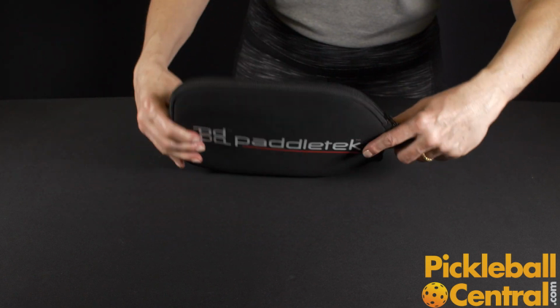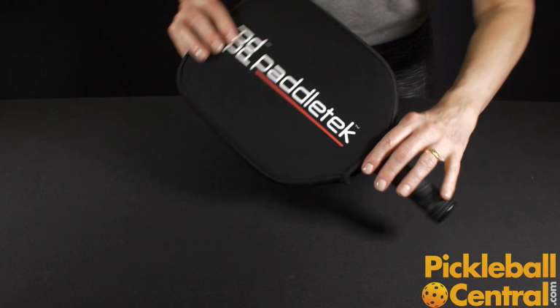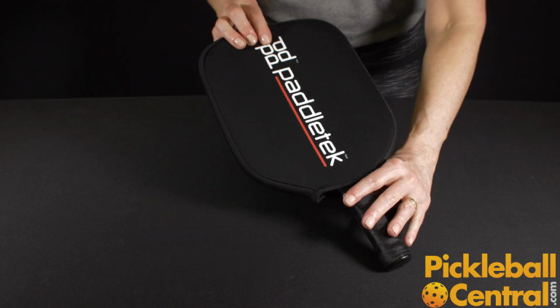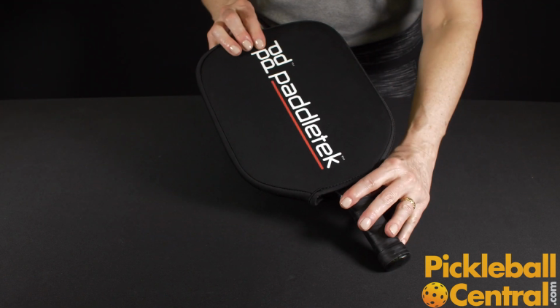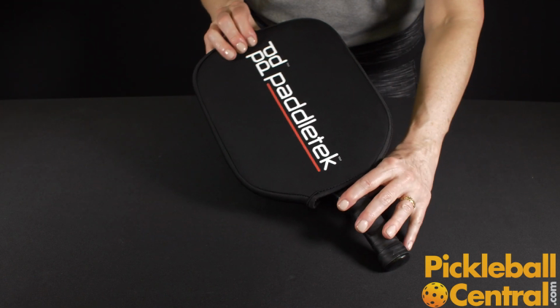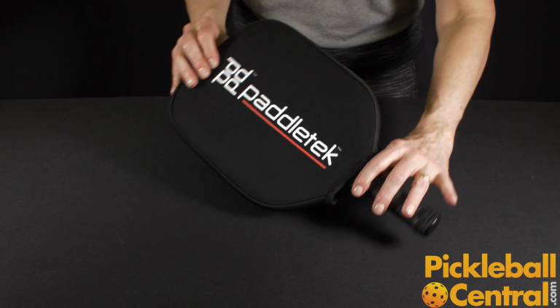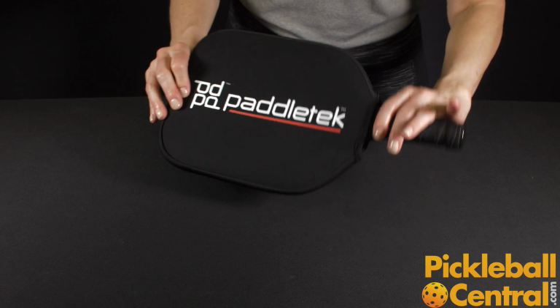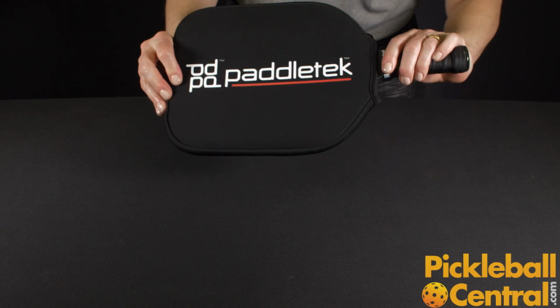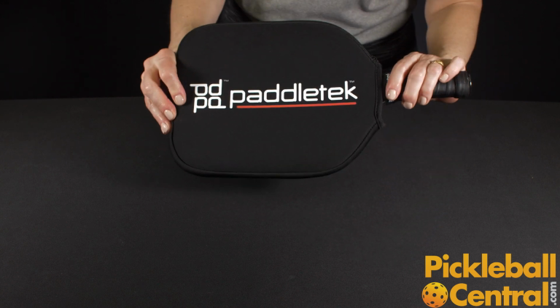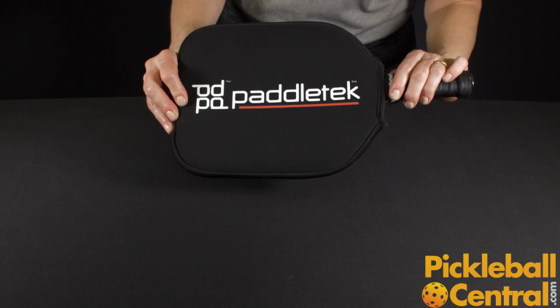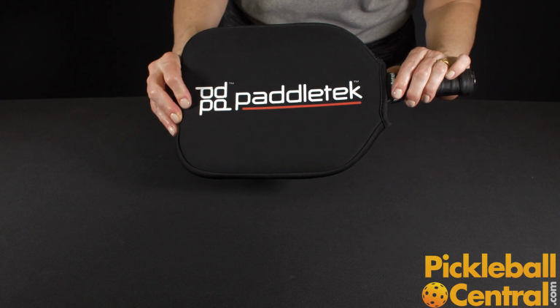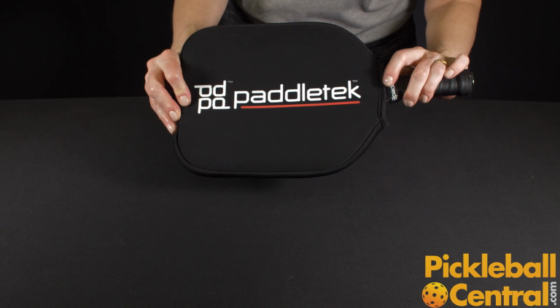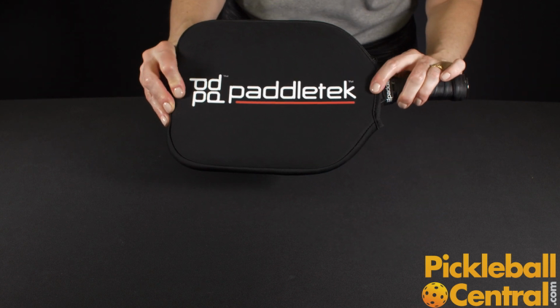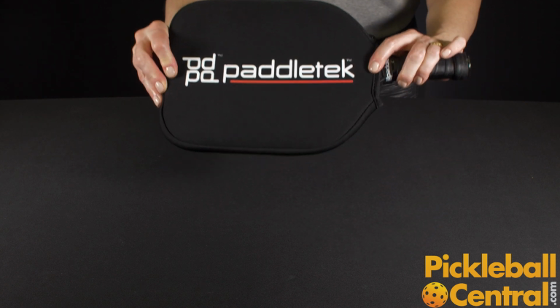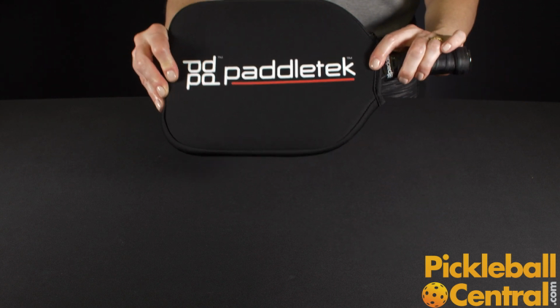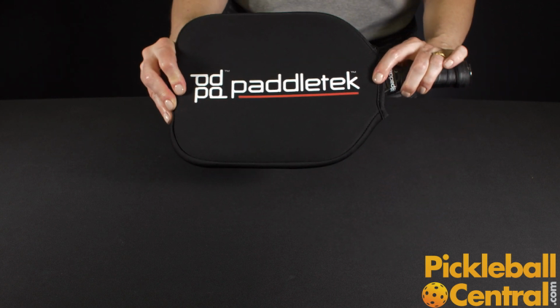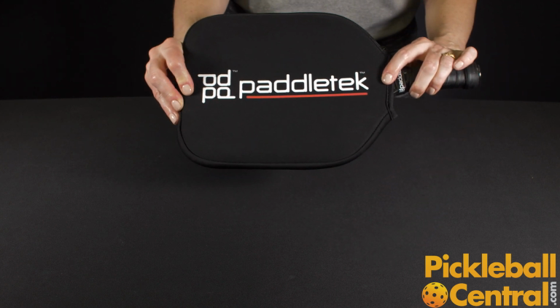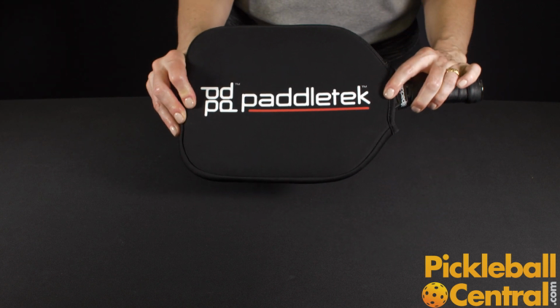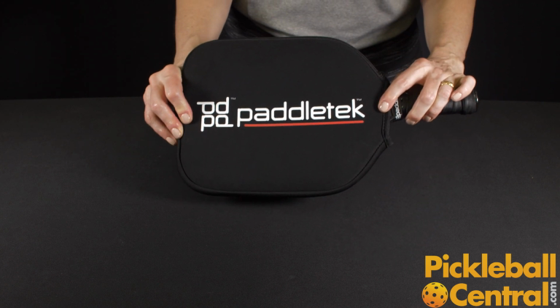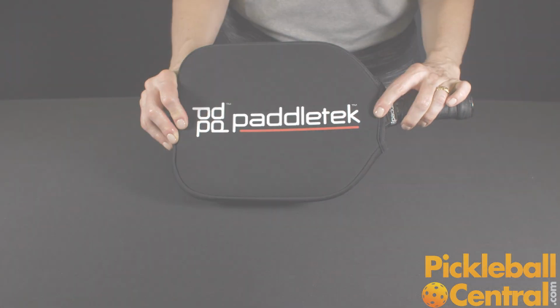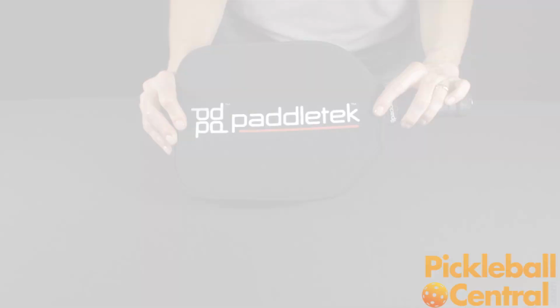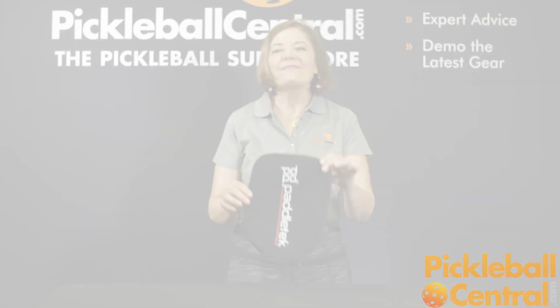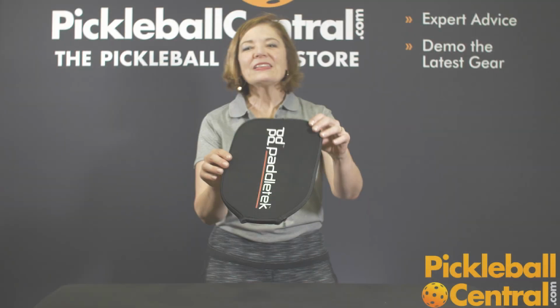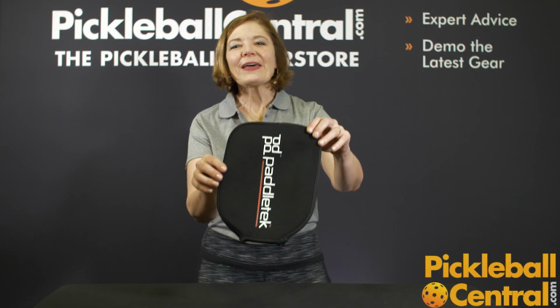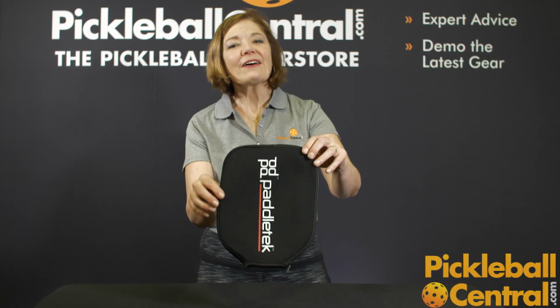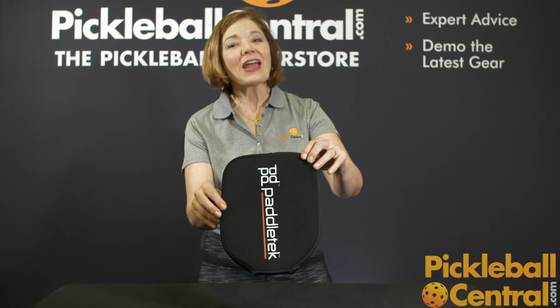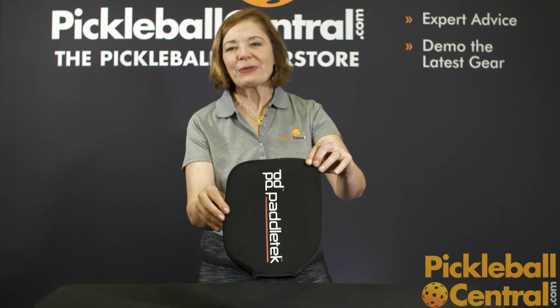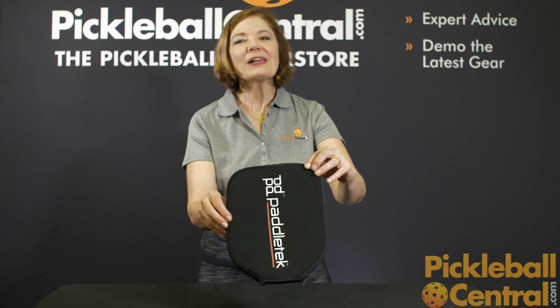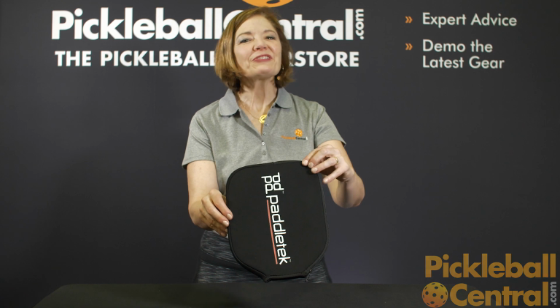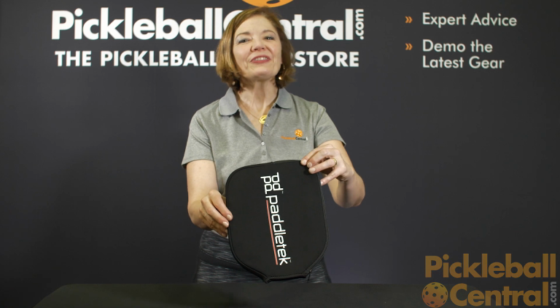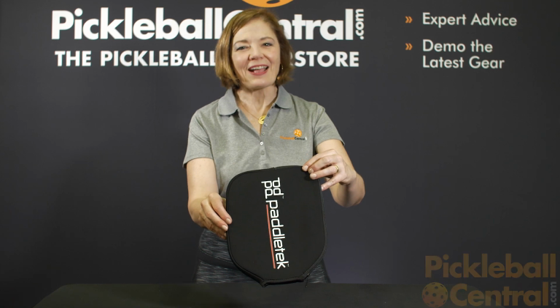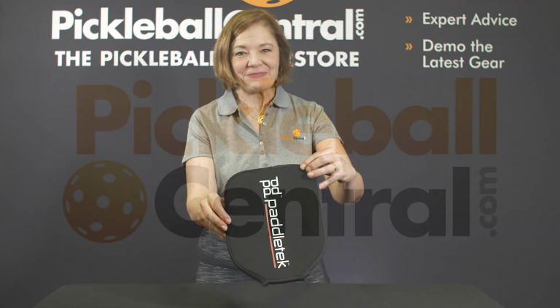The paddle cover will fit almost every paddle on the market. Now it's ready to go right into your bag. Find this paddle cover at PickleballCentral.com.